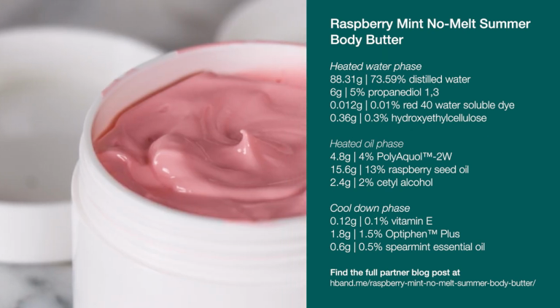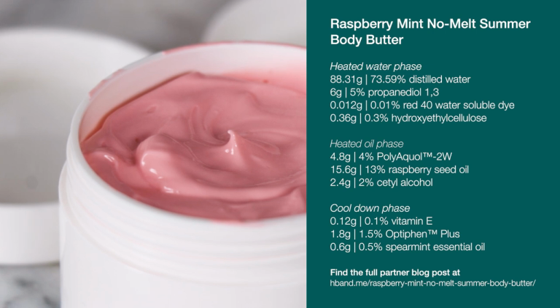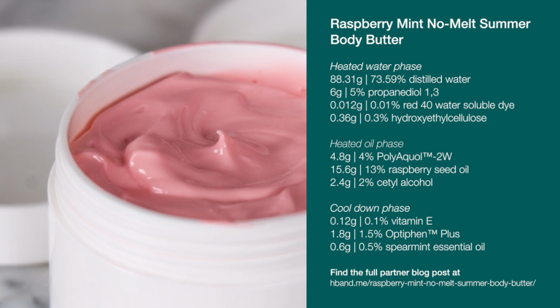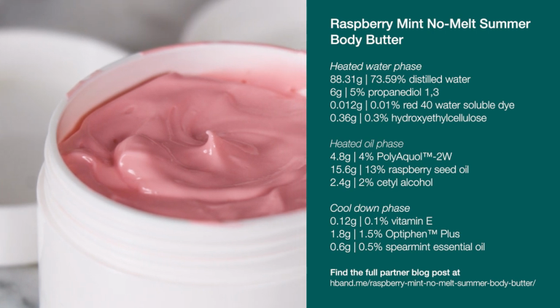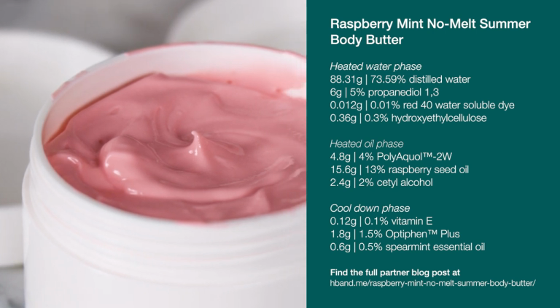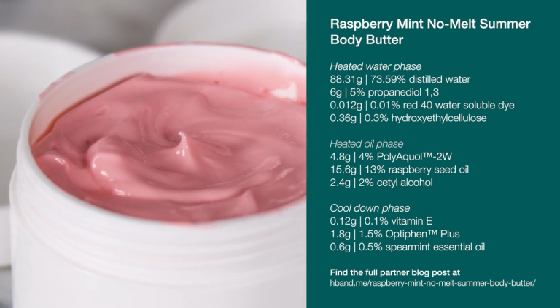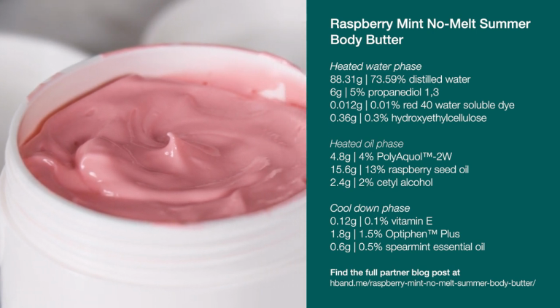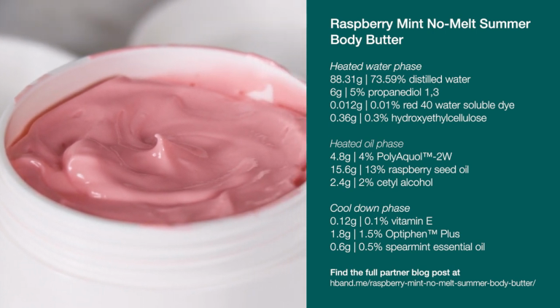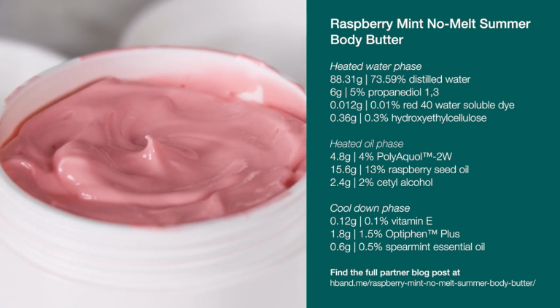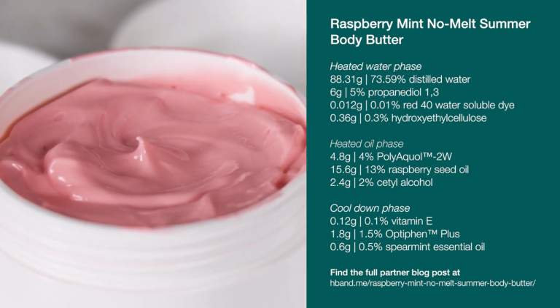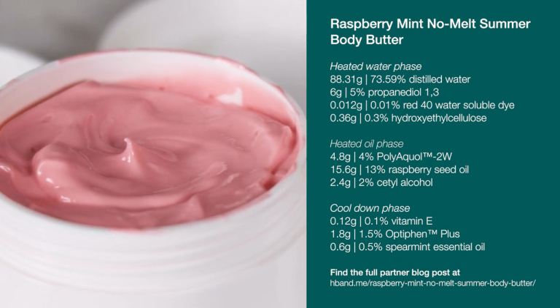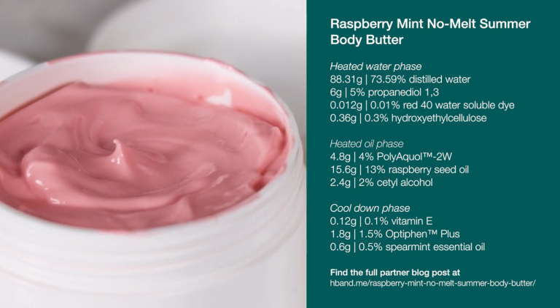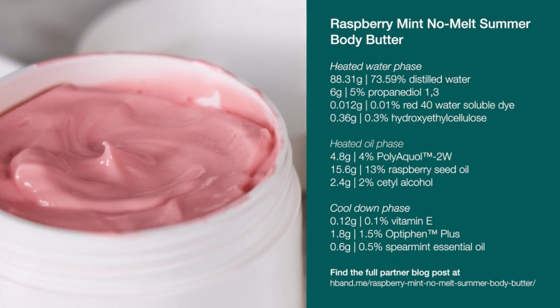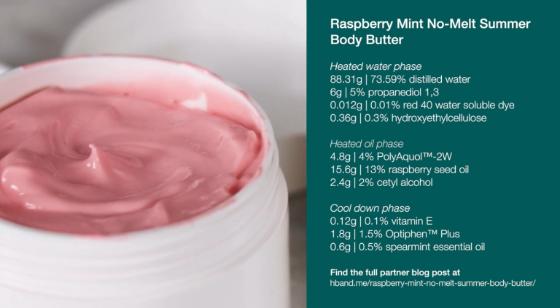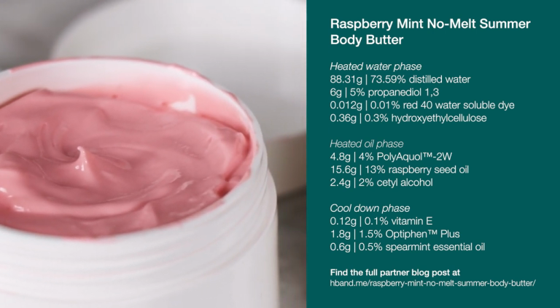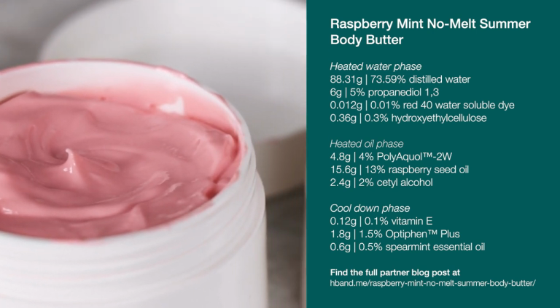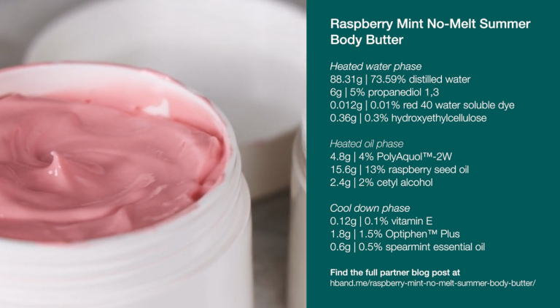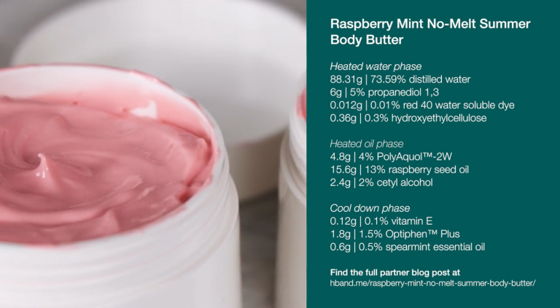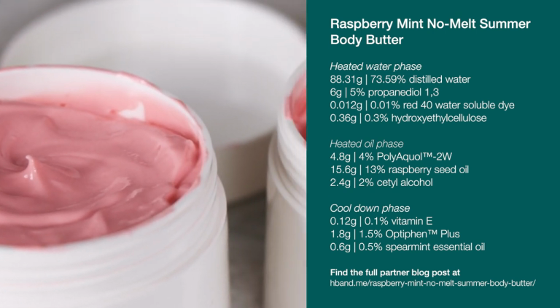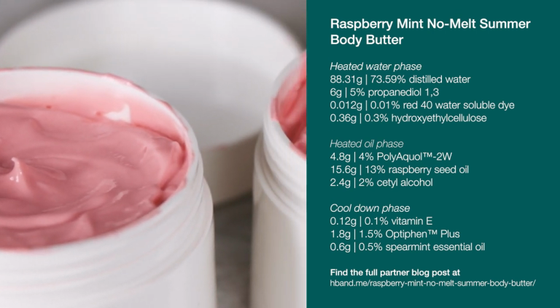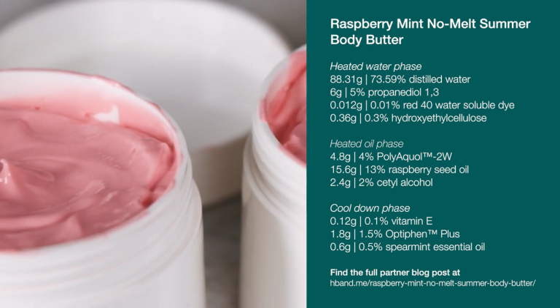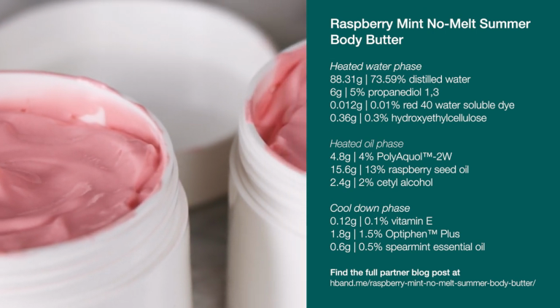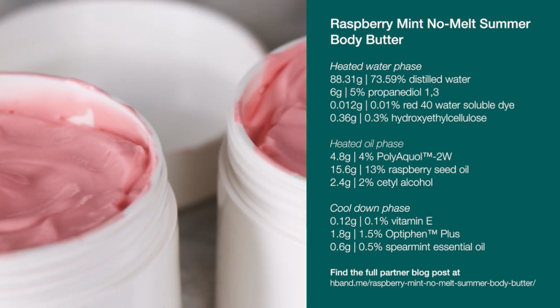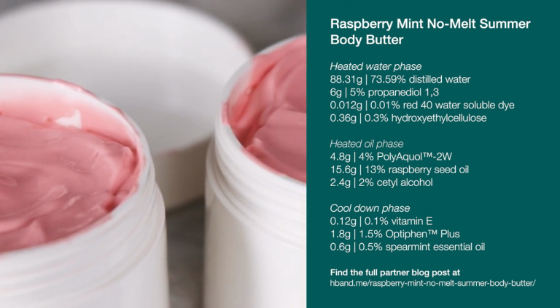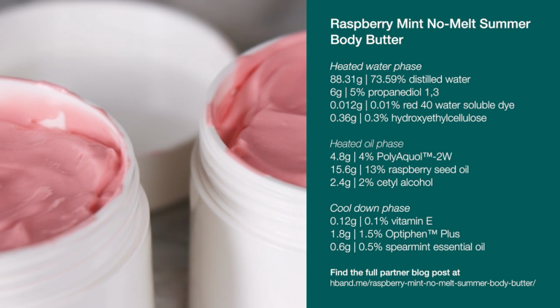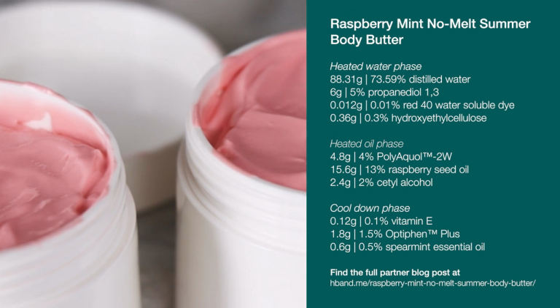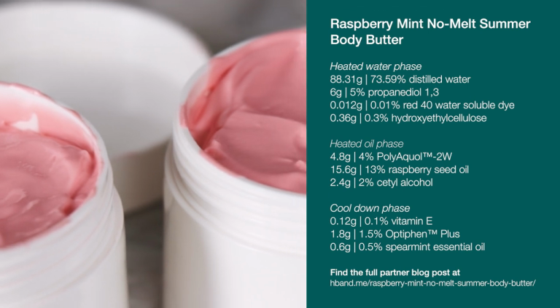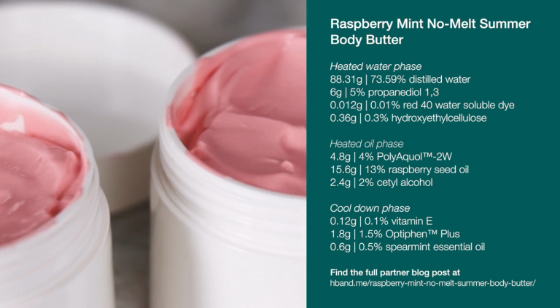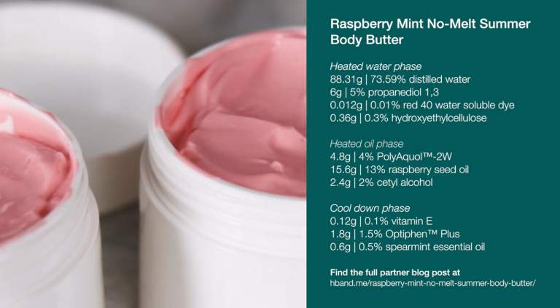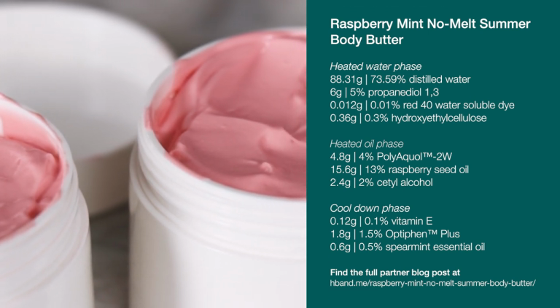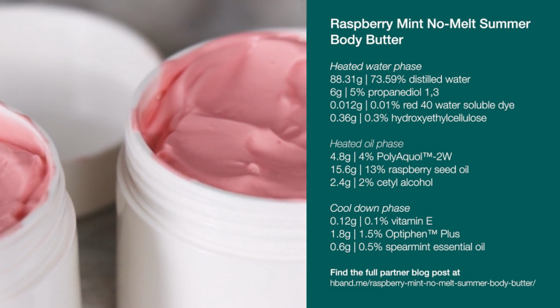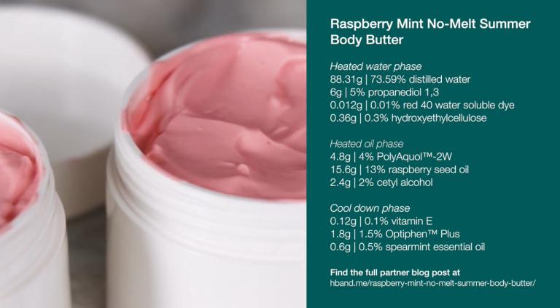And if you're looking for information about substitutions, shelf life, and where to buy all the ingredients, please read the partner blog post — it is all there.